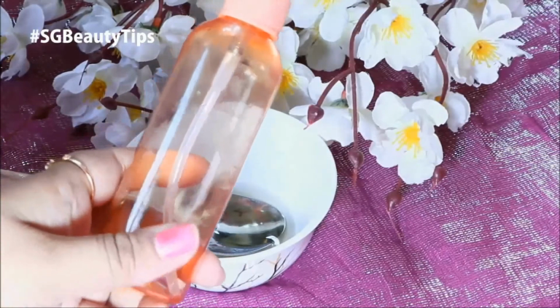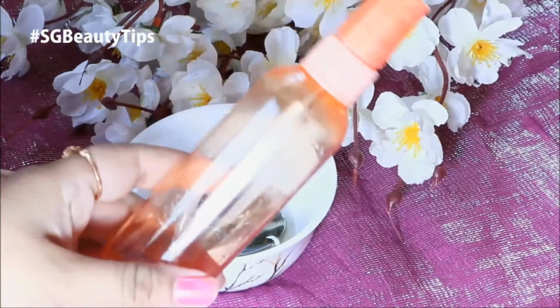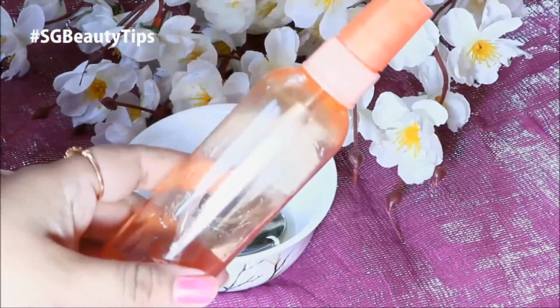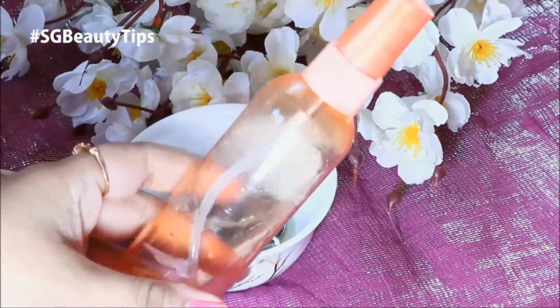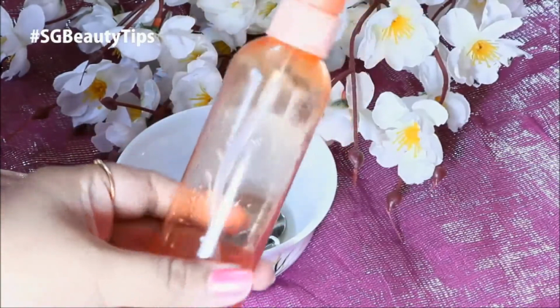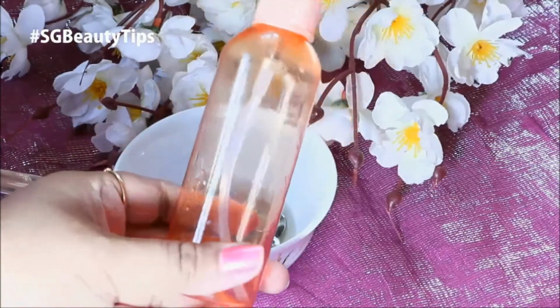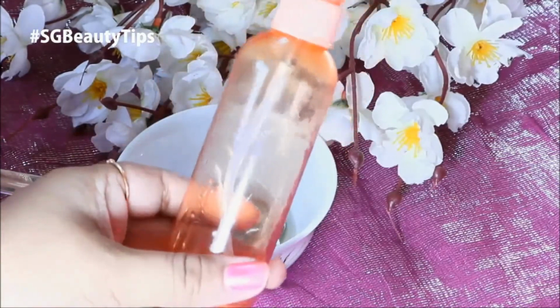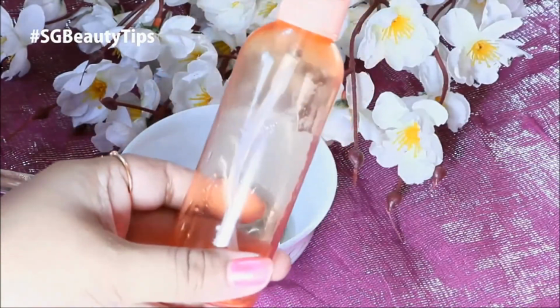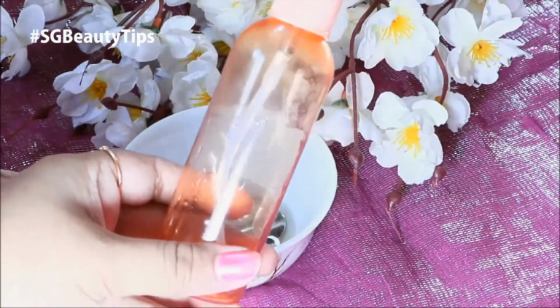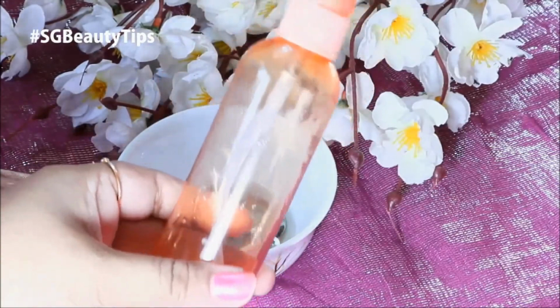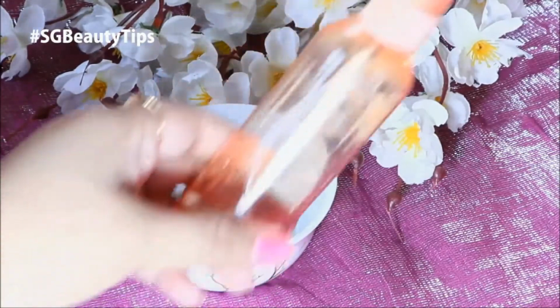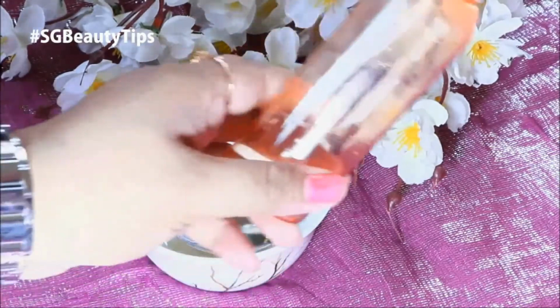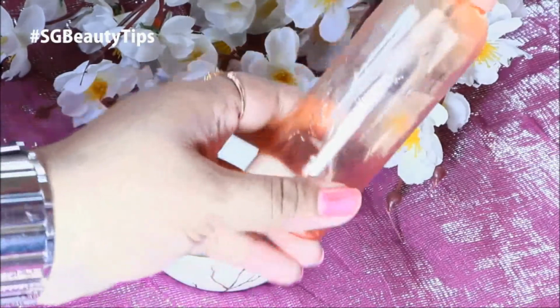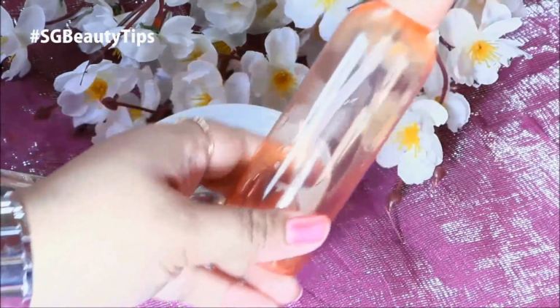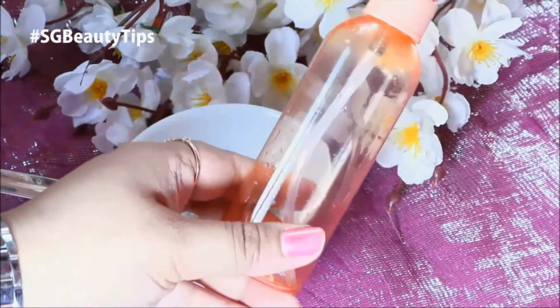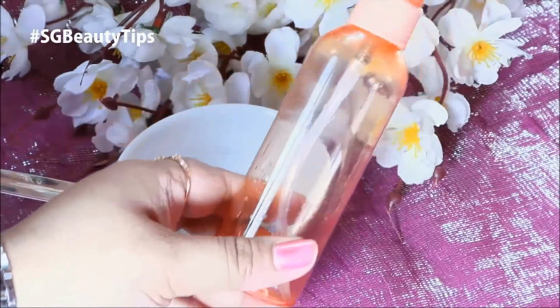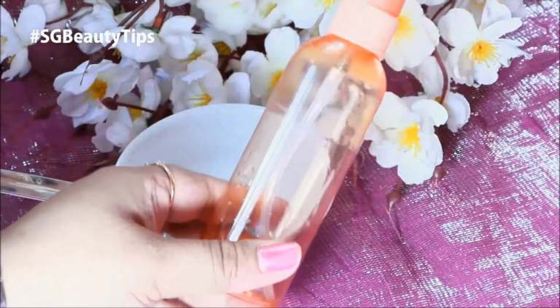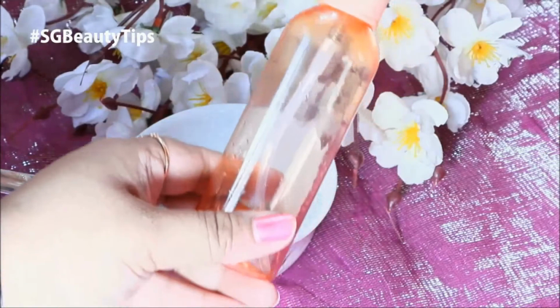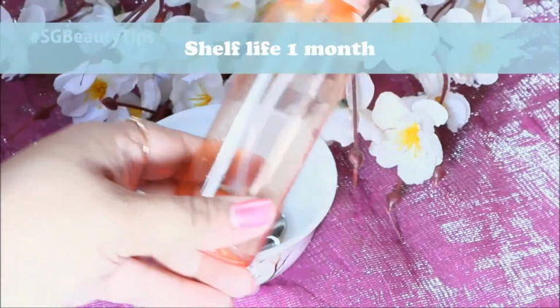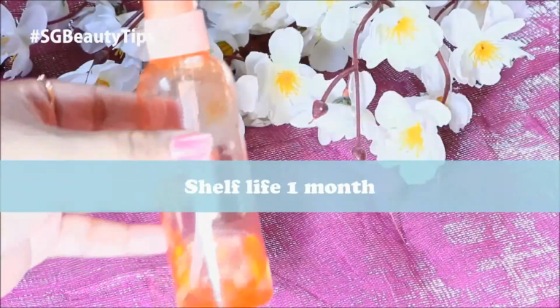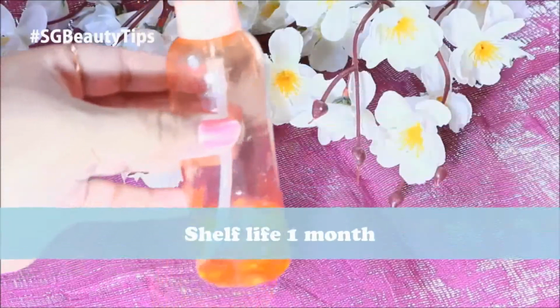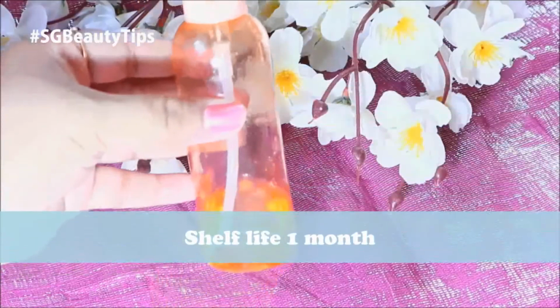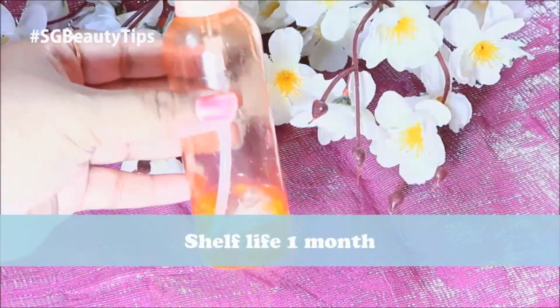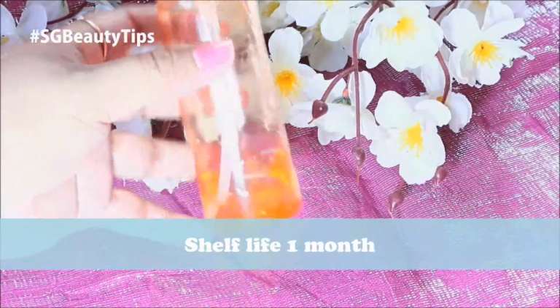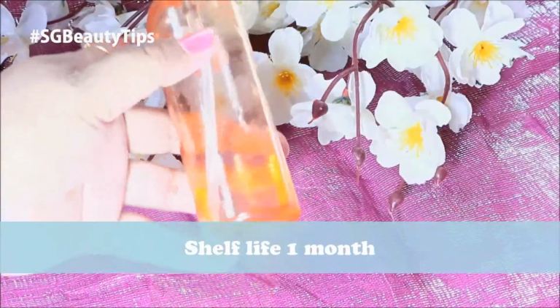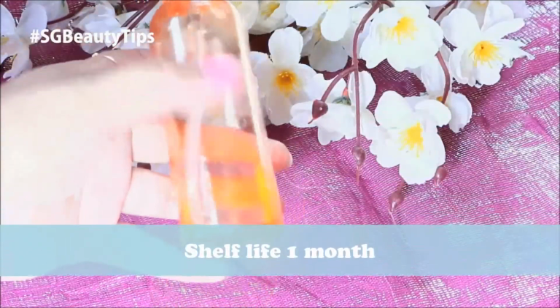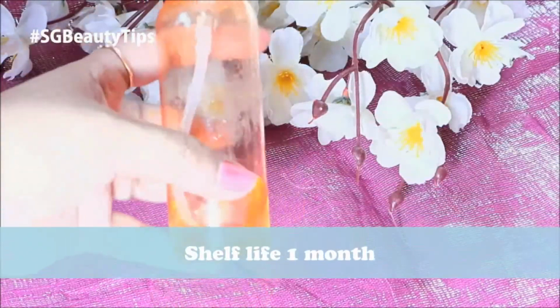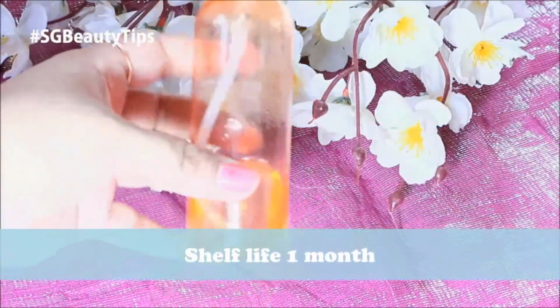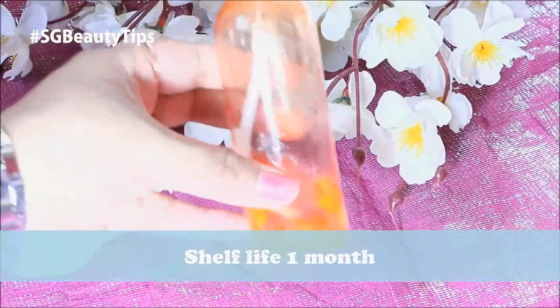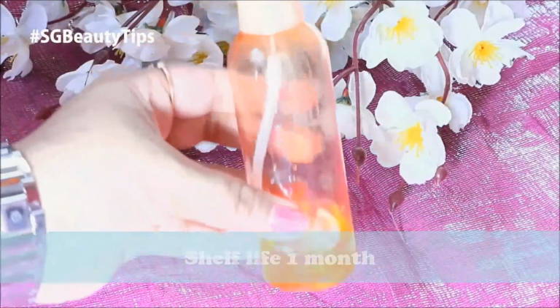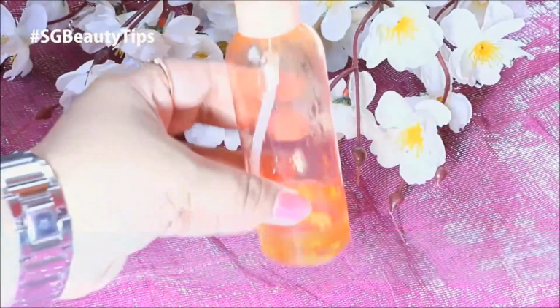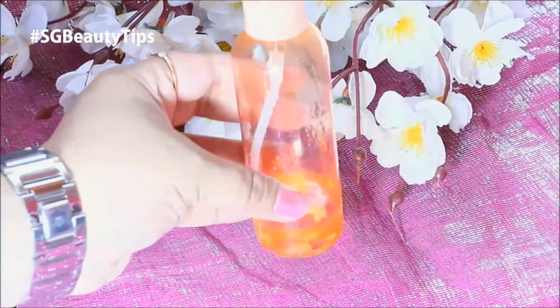Now take a clean and empty container and transfer this oil. You can store this oil for up to one month.